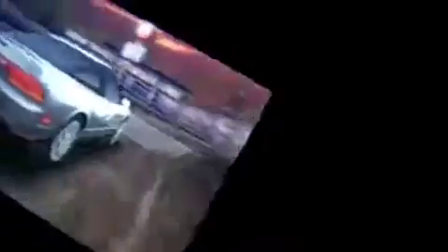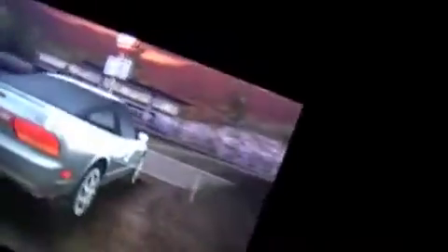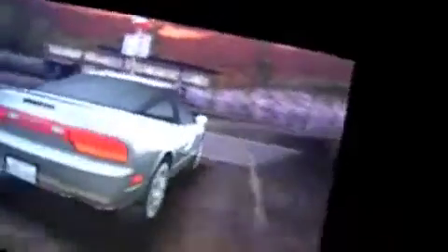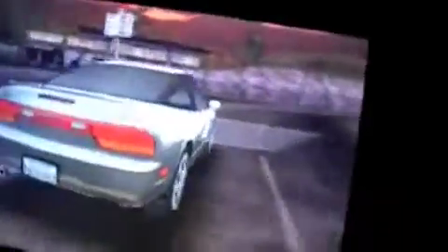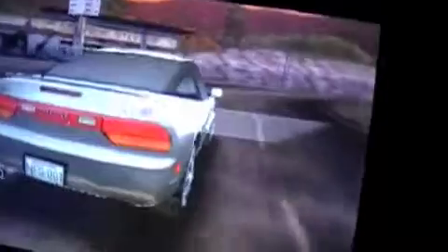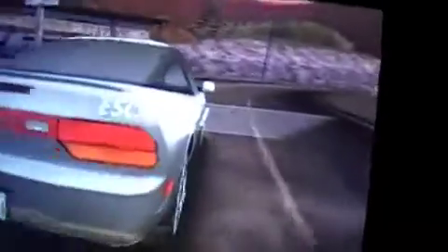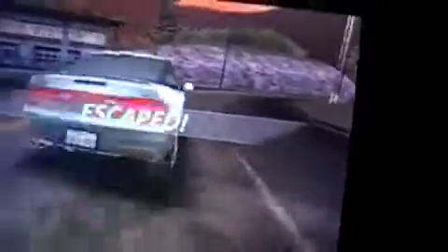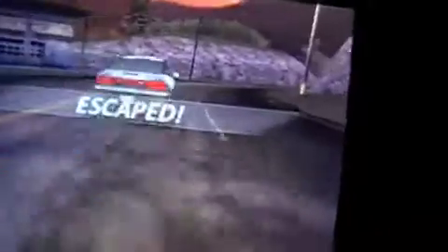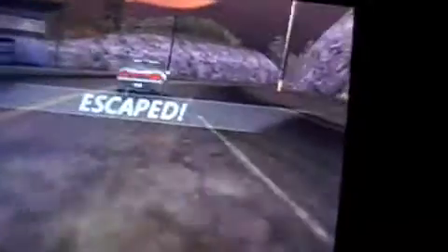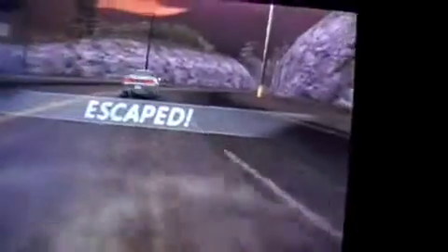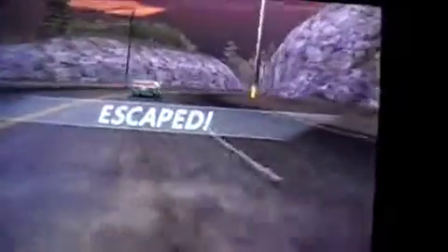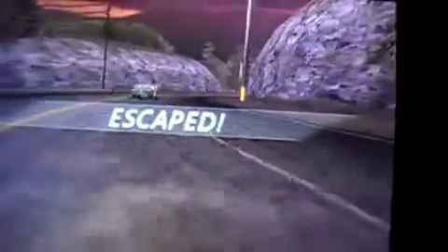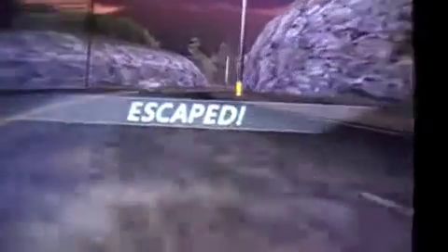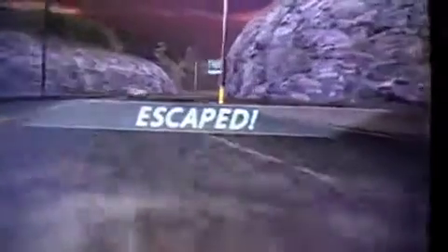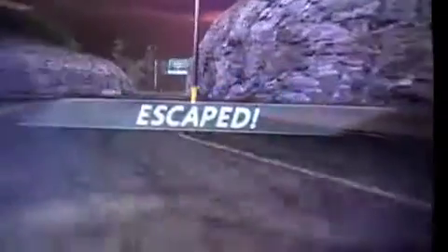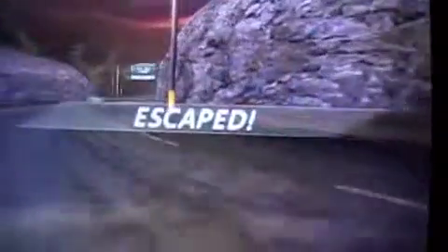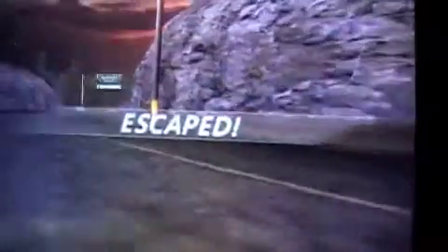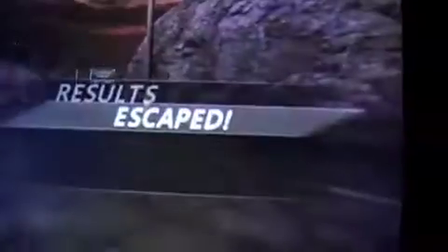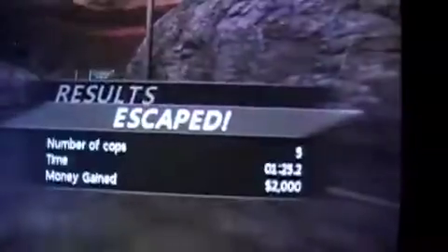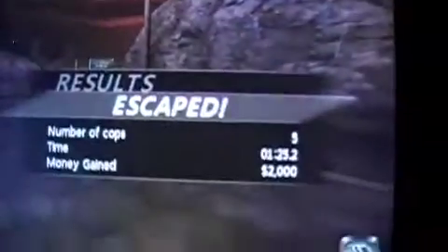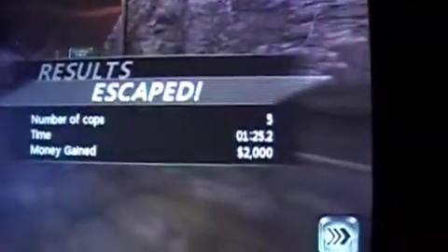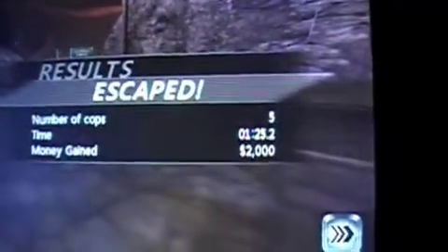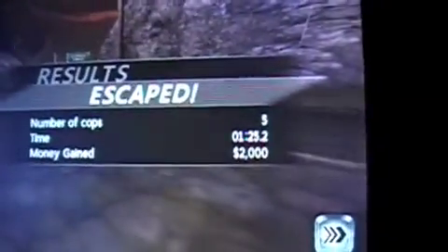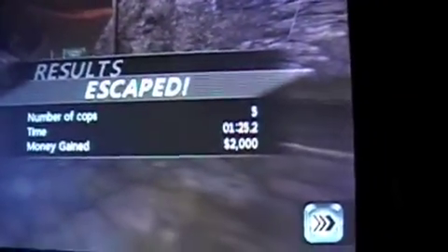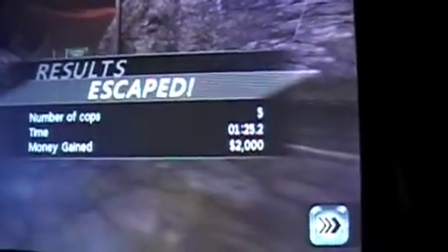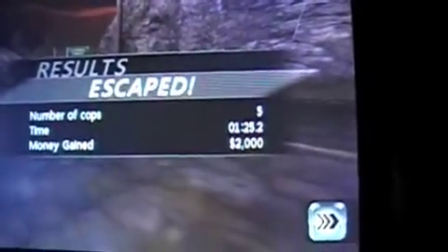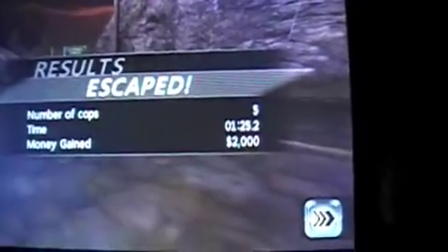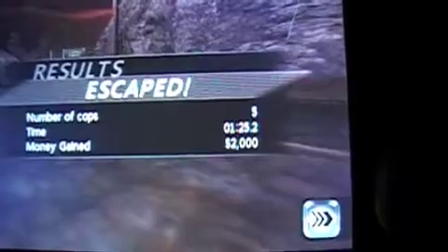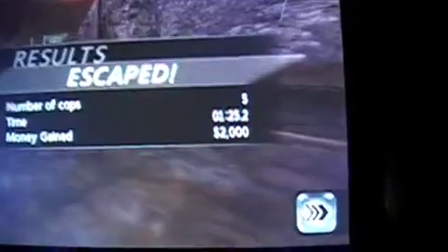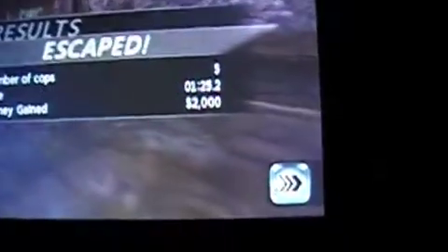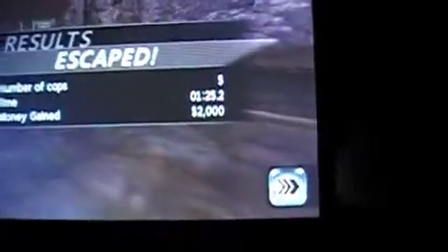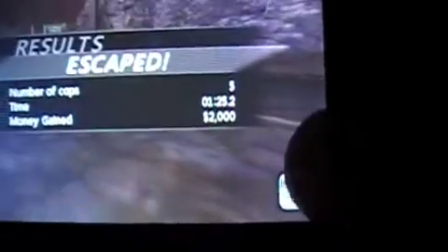So I got away — I got all five of them, escaped as you can see. Not bad. Got rid of five cops and made two grand.